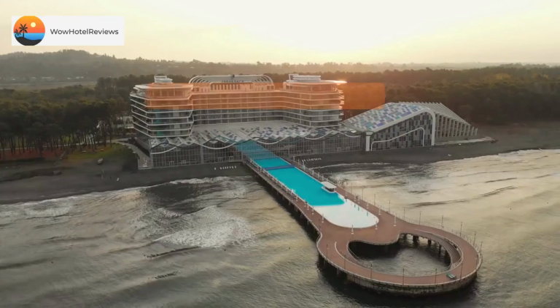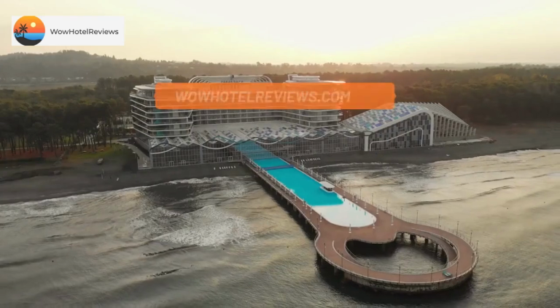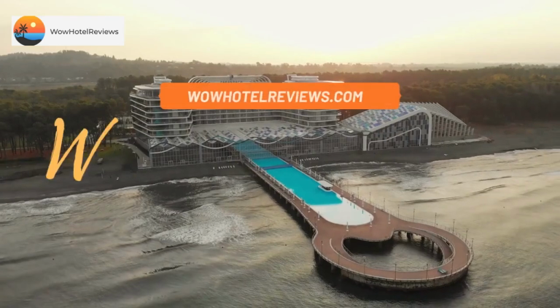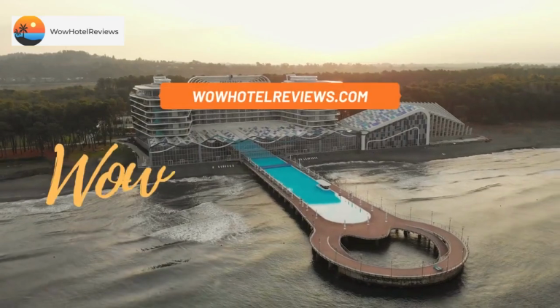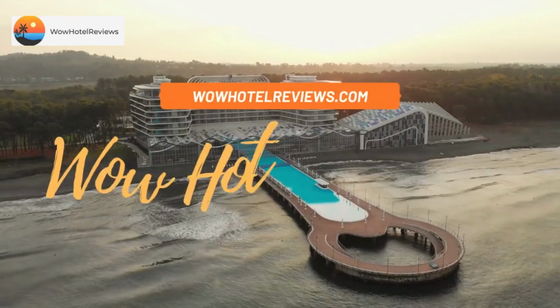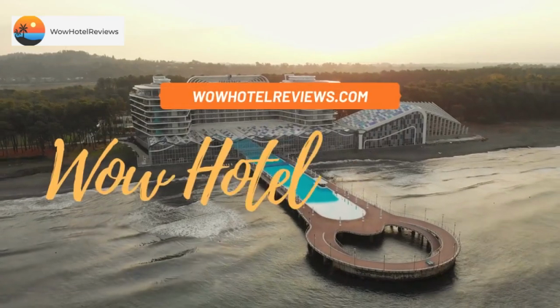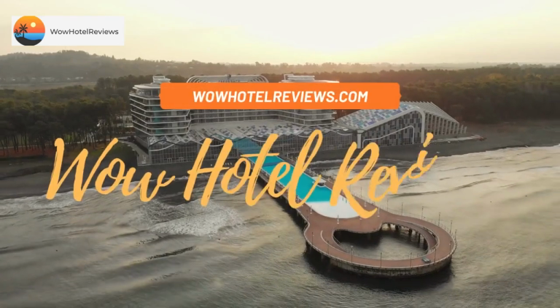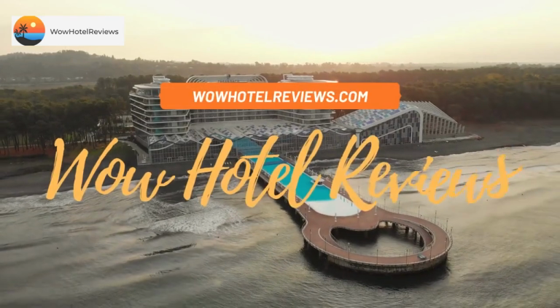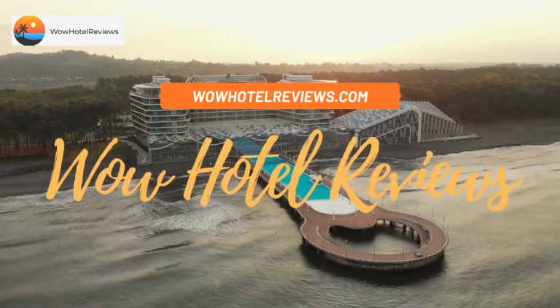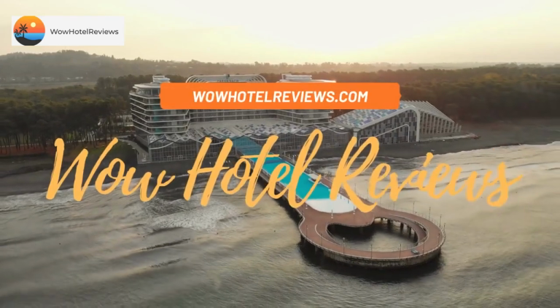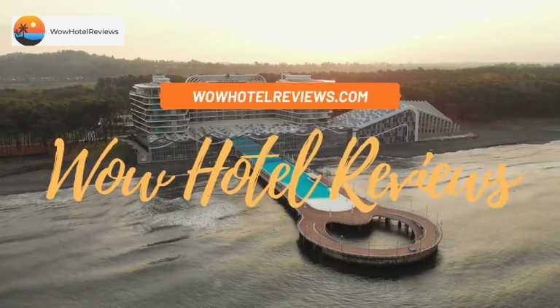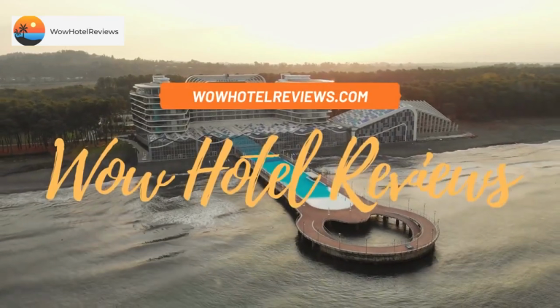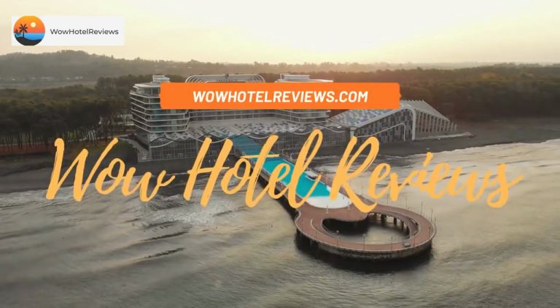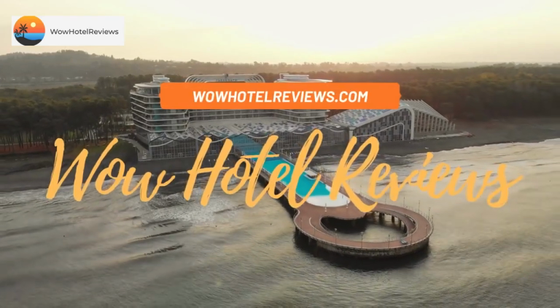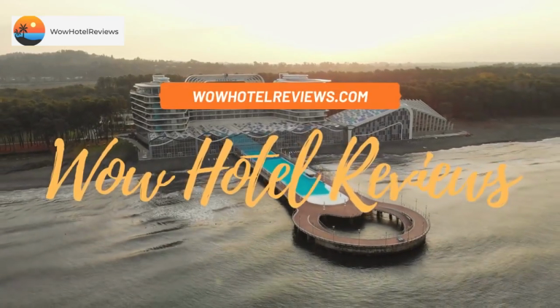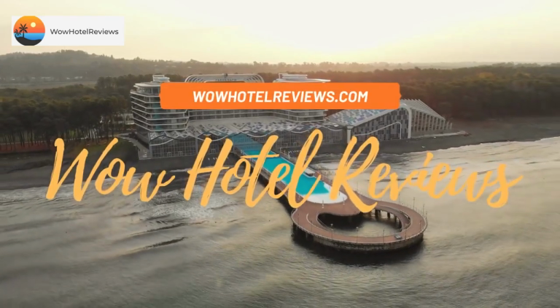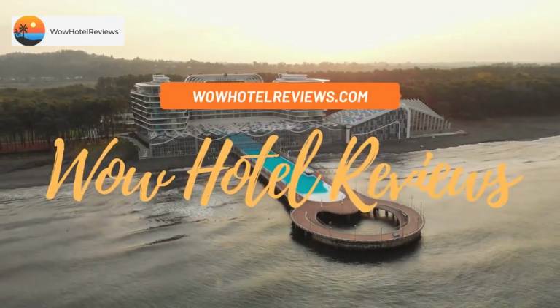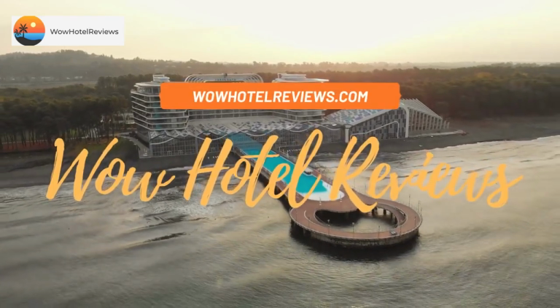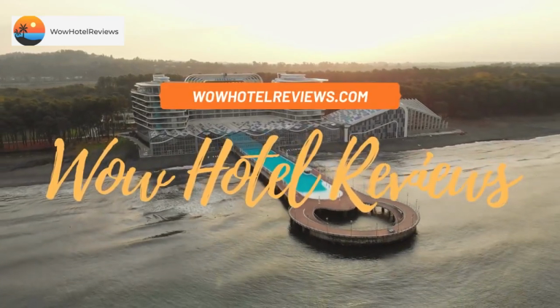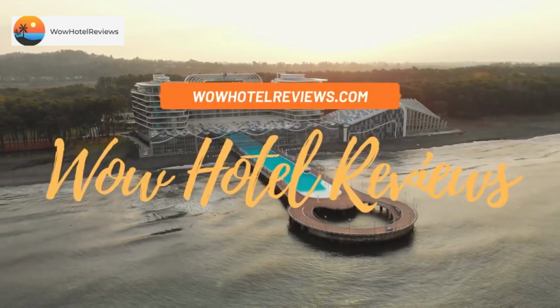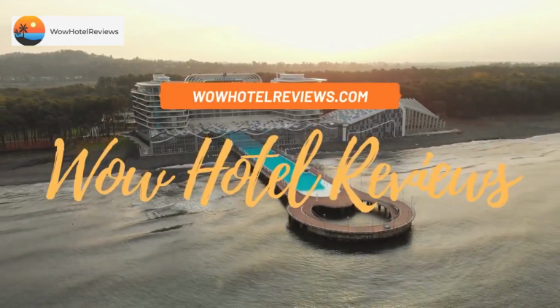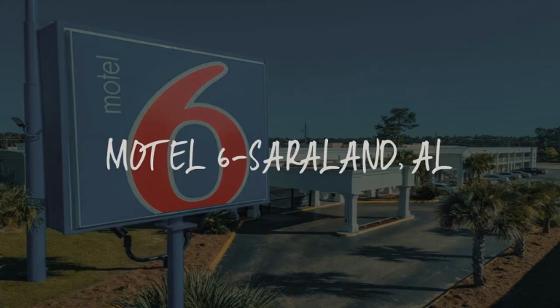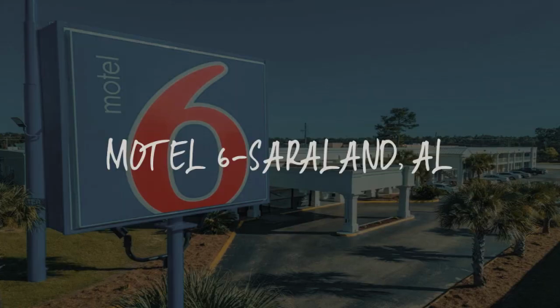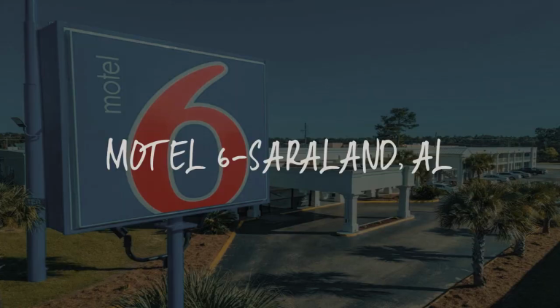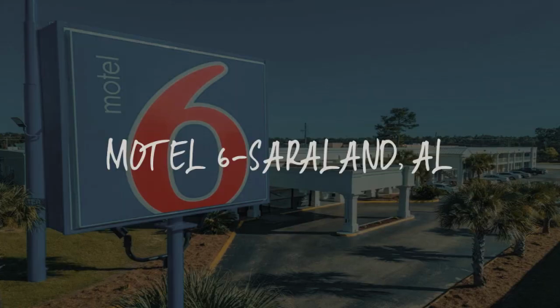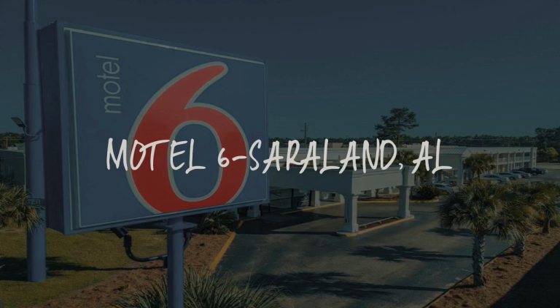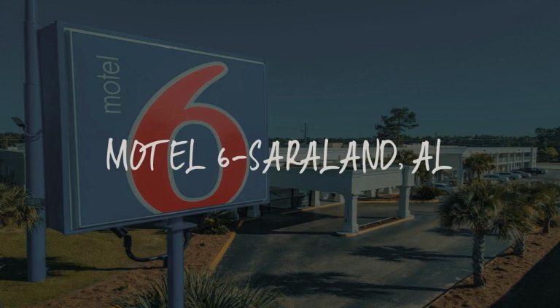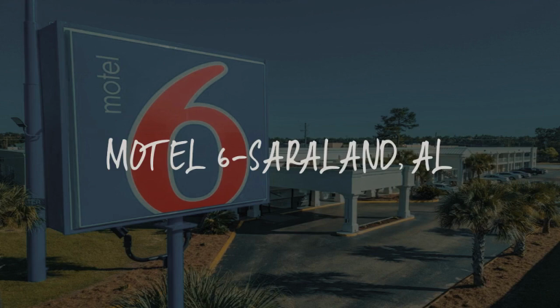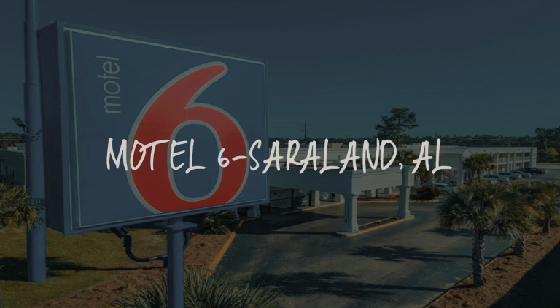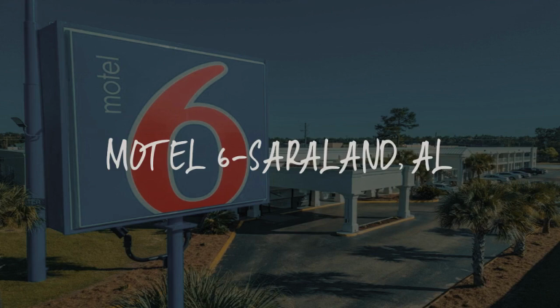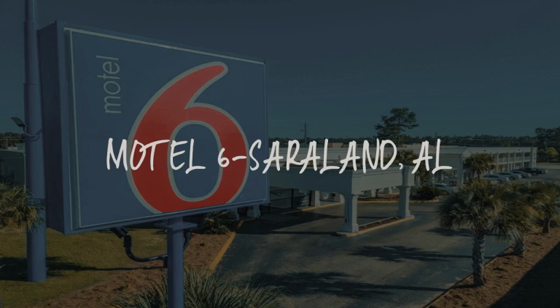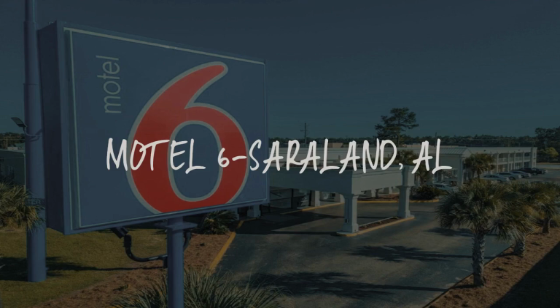Hello guys. Welcome to Wow Hotel Reviews. Today I am reviewing Motel 6 Sugarland.